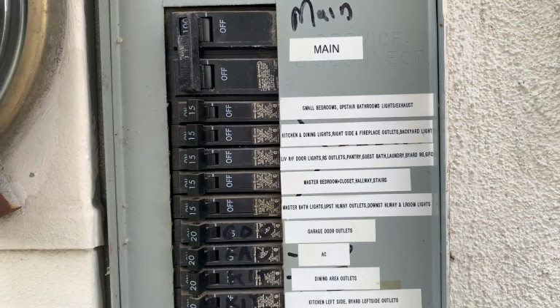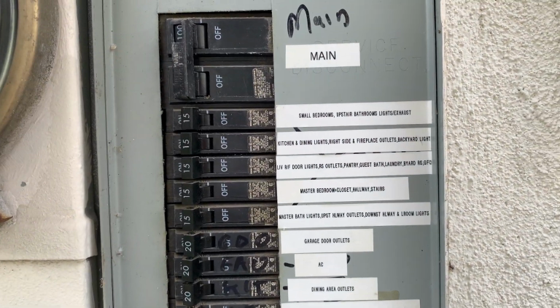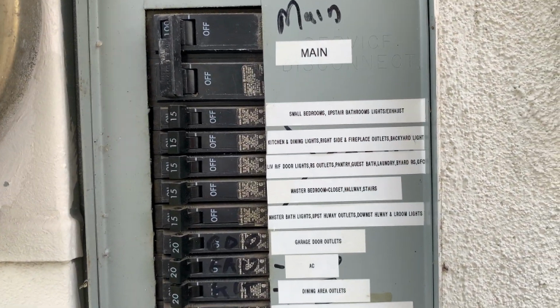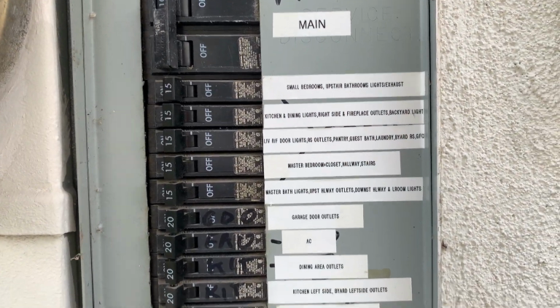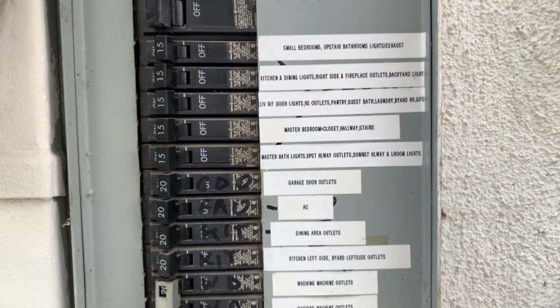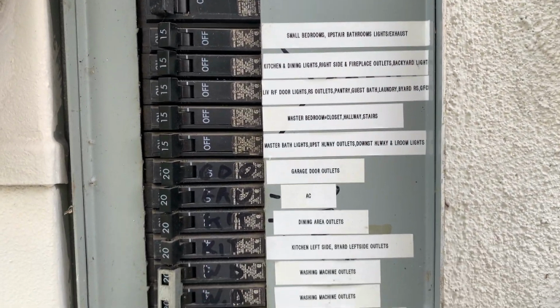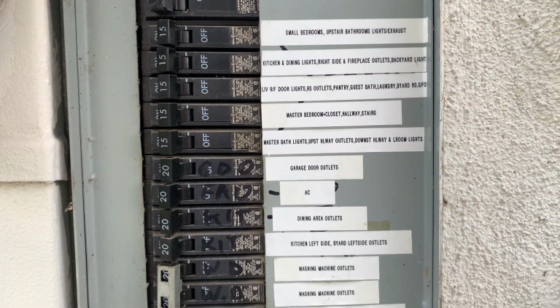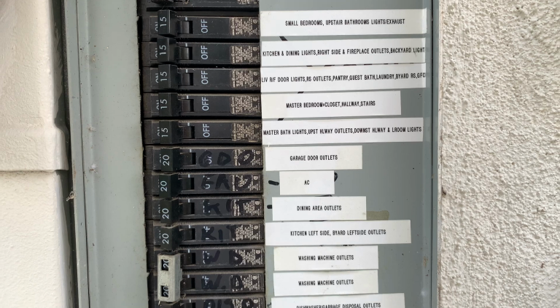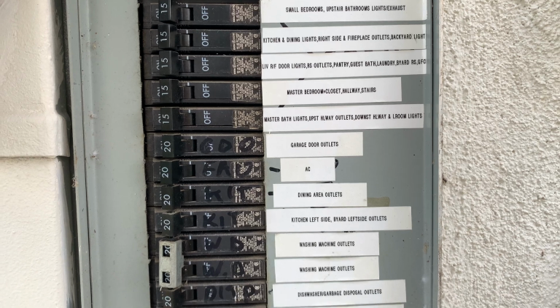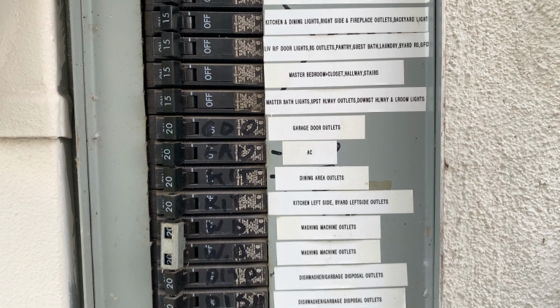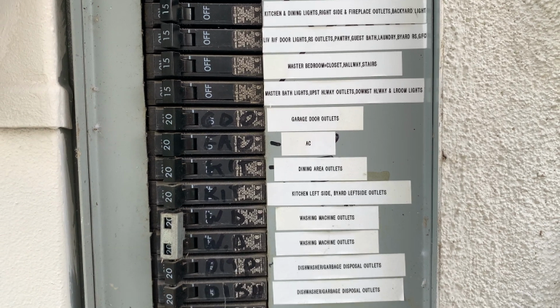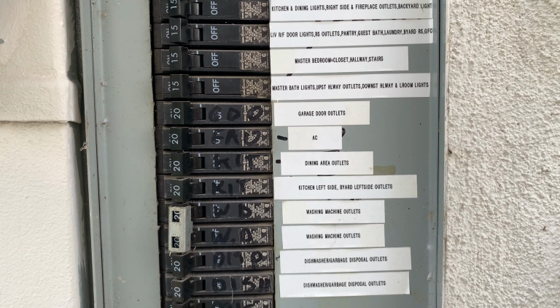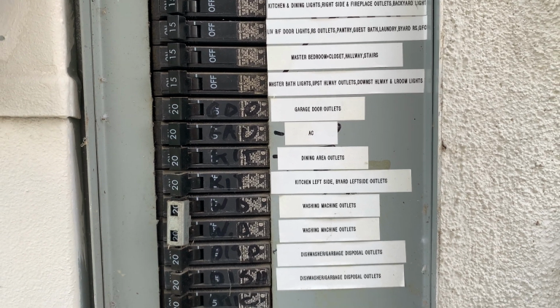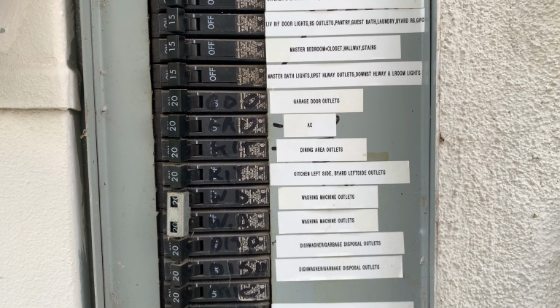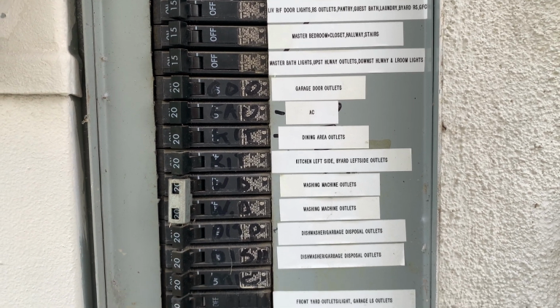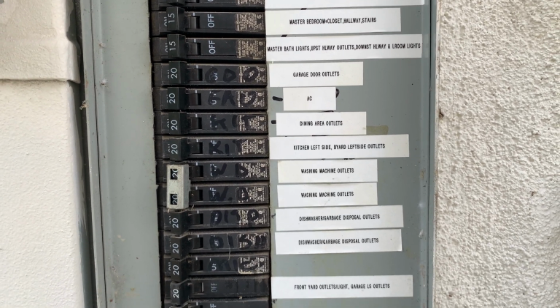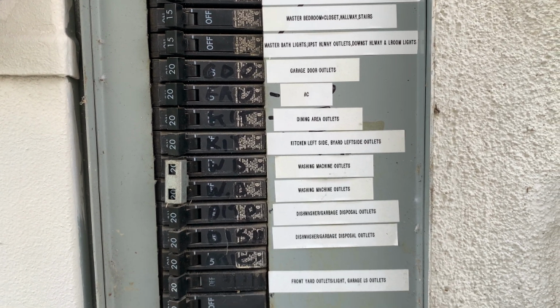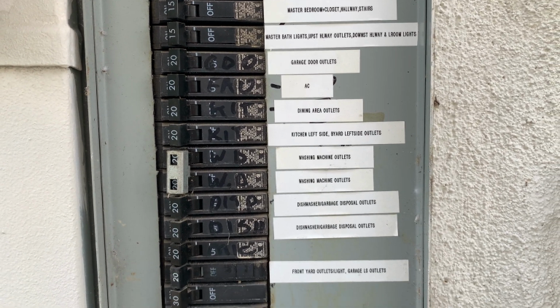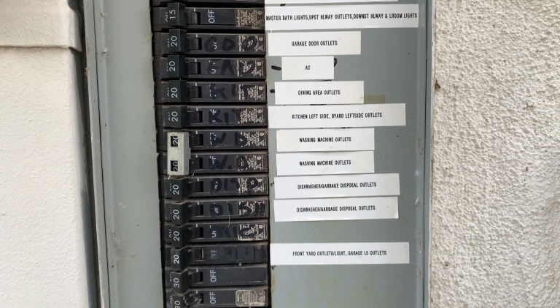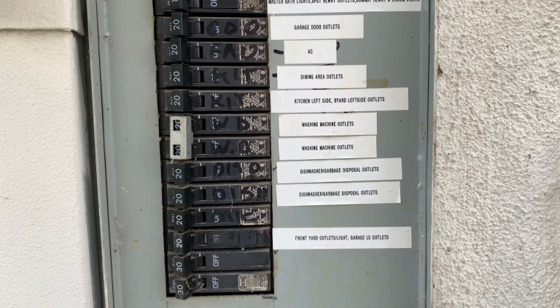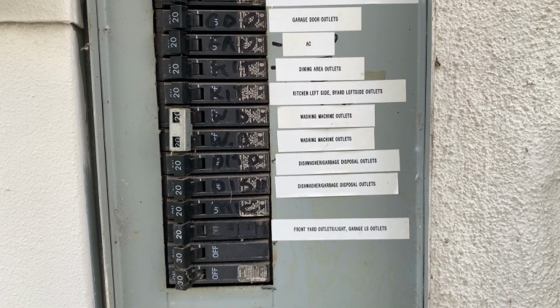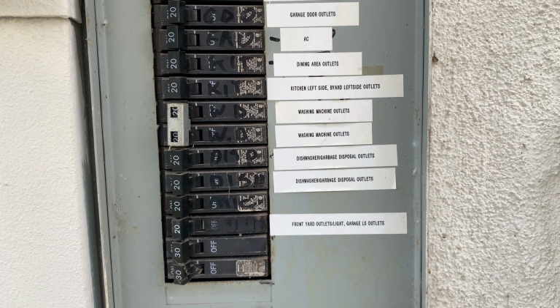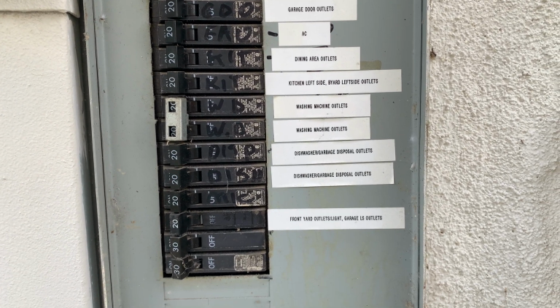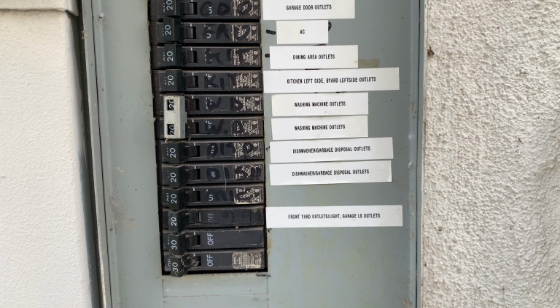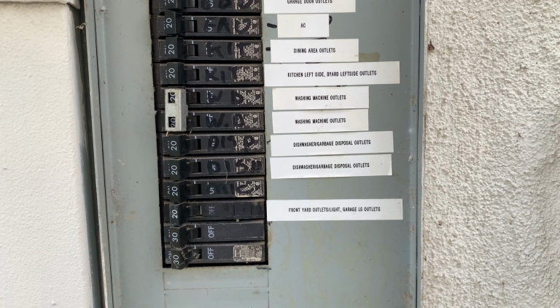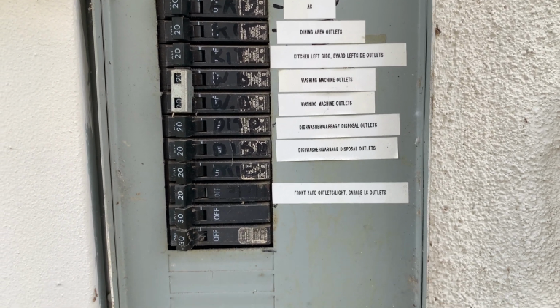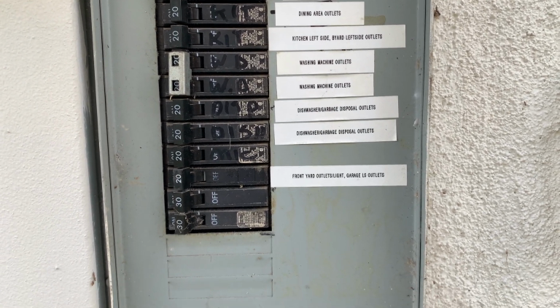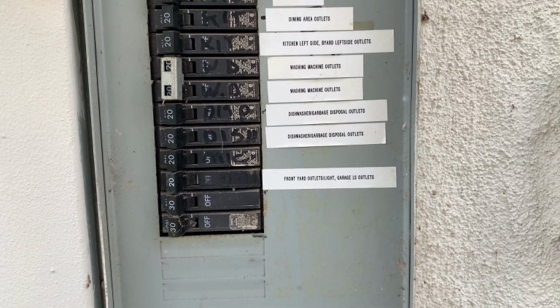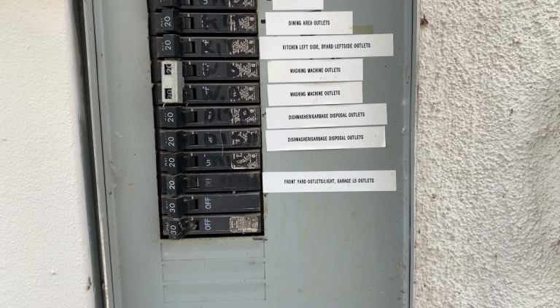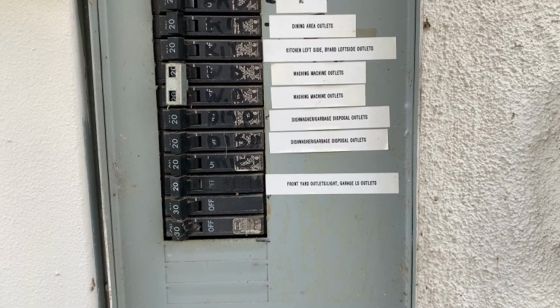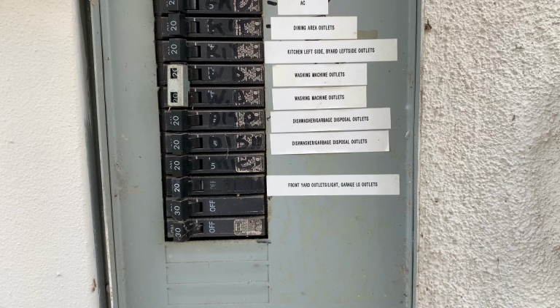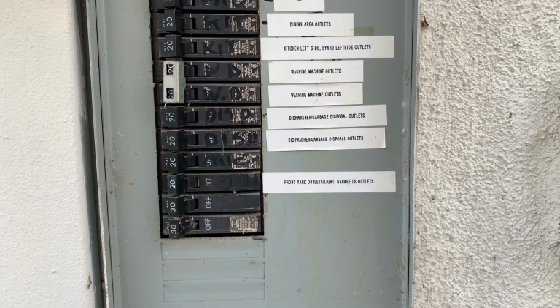You can see right there the different labels: different bedrooms, the living room, the AC, the garage door, the dining area, and the washing machine area.